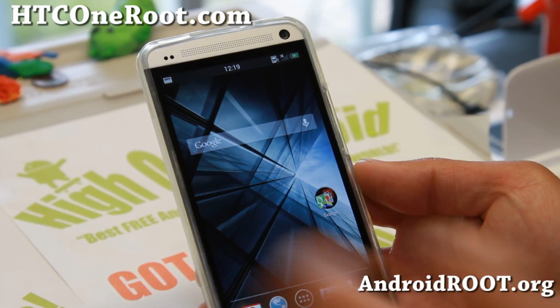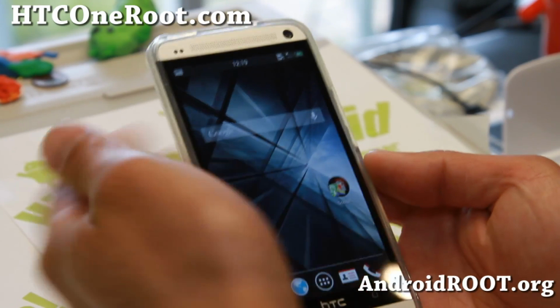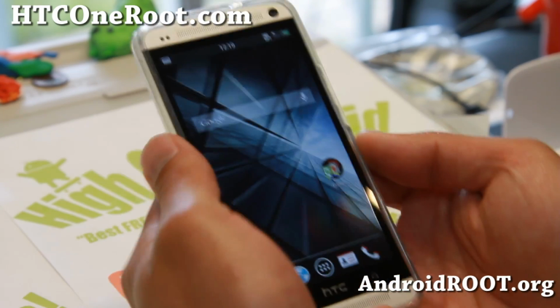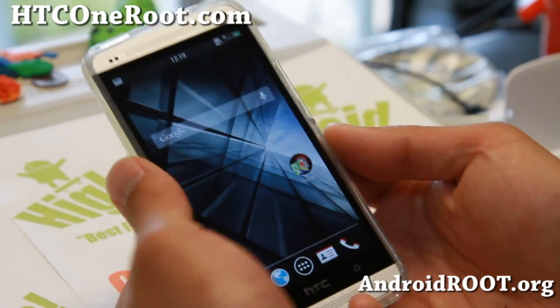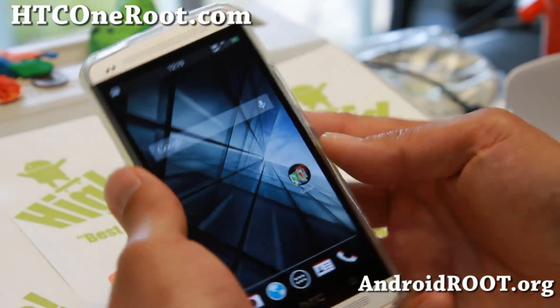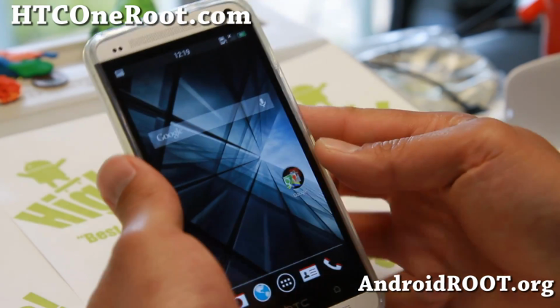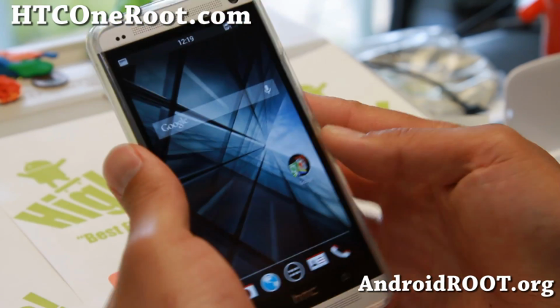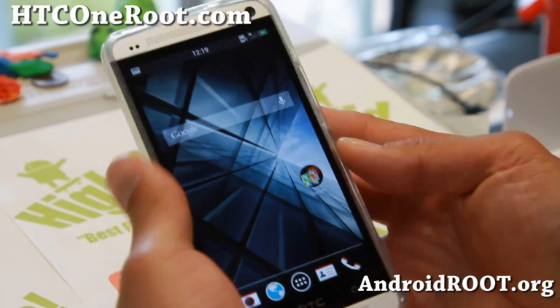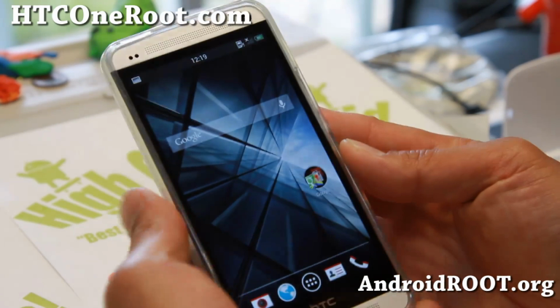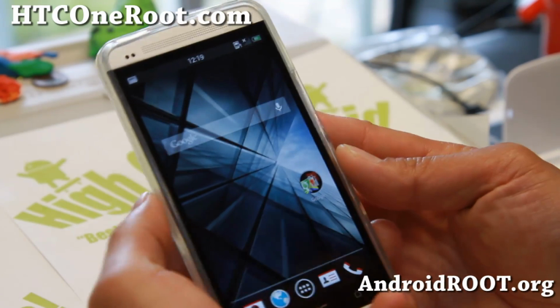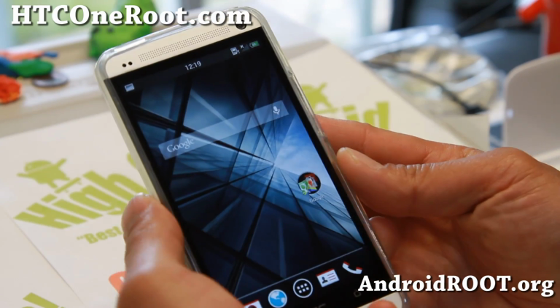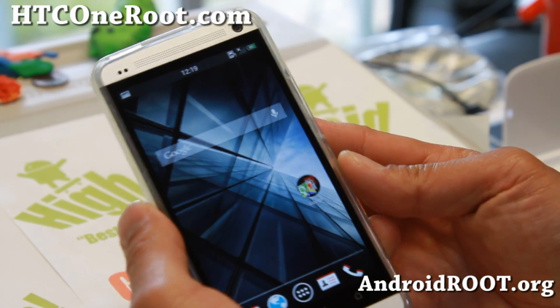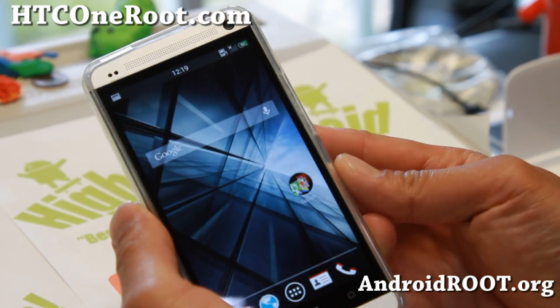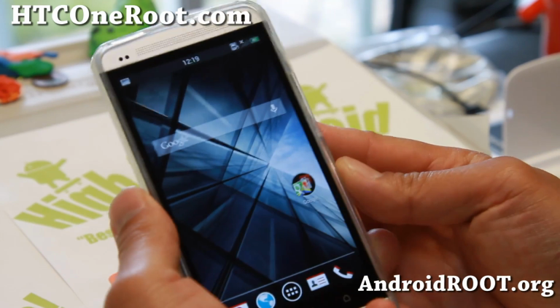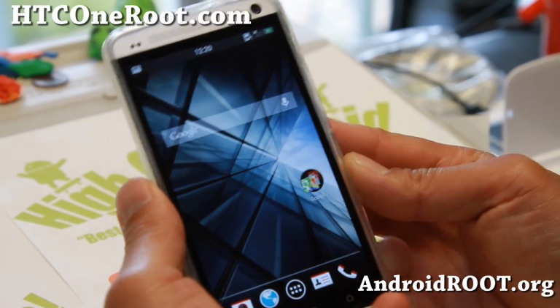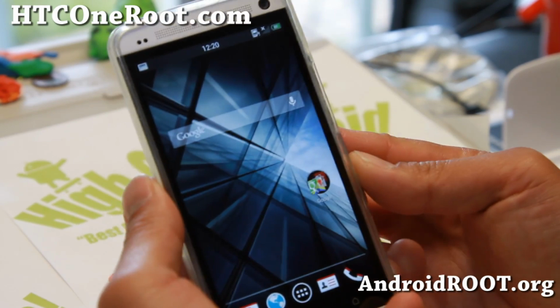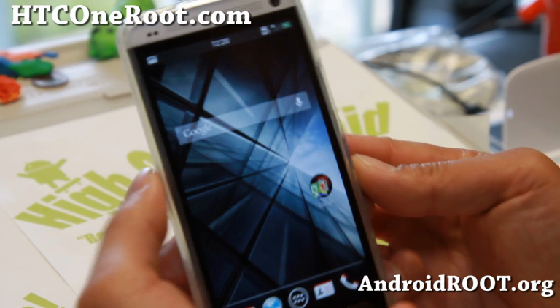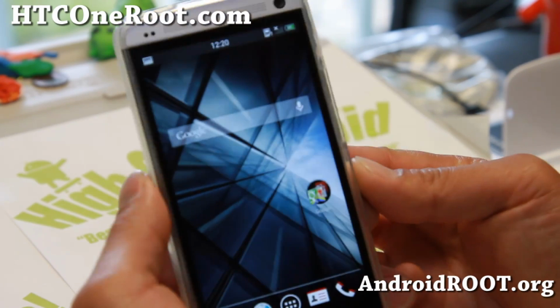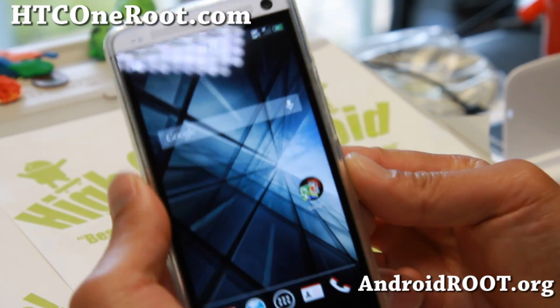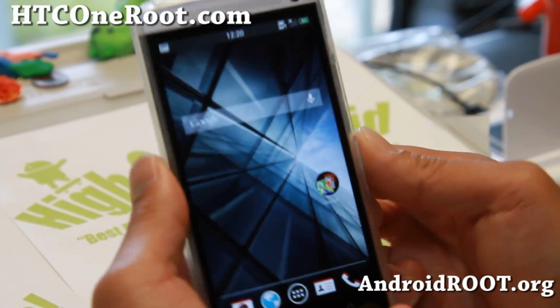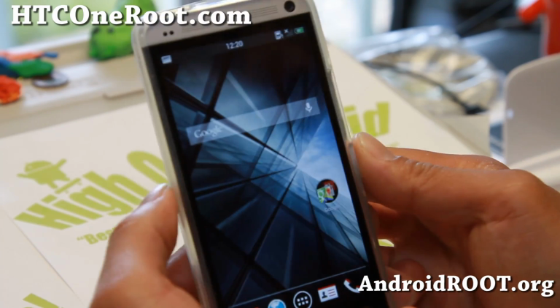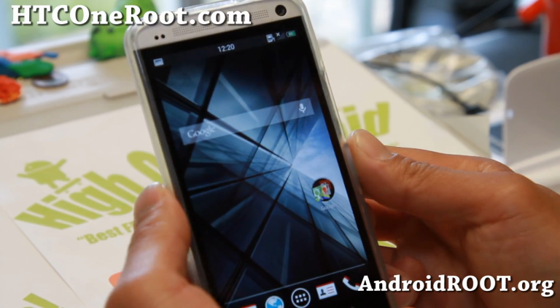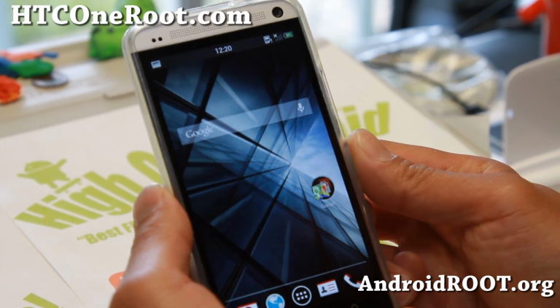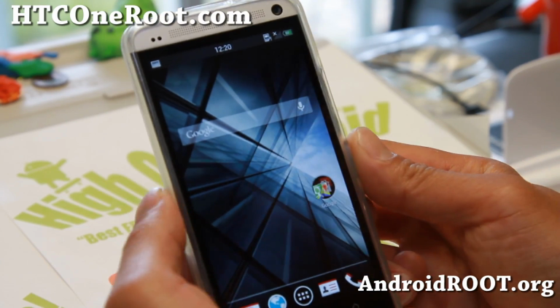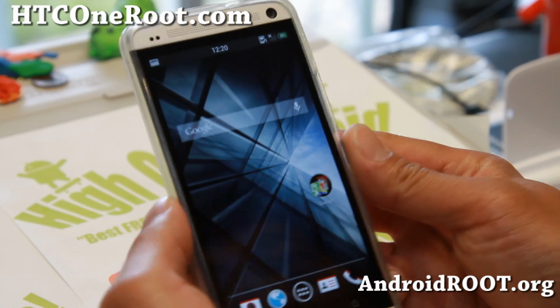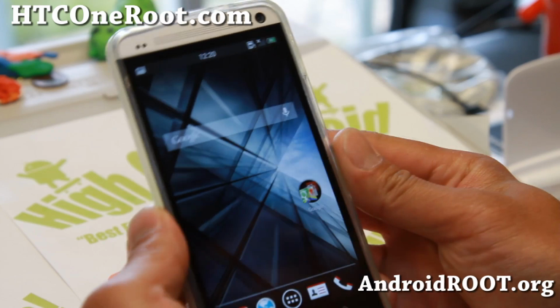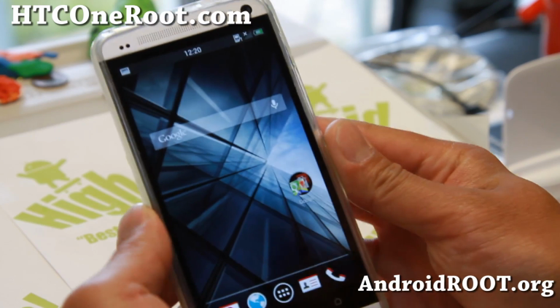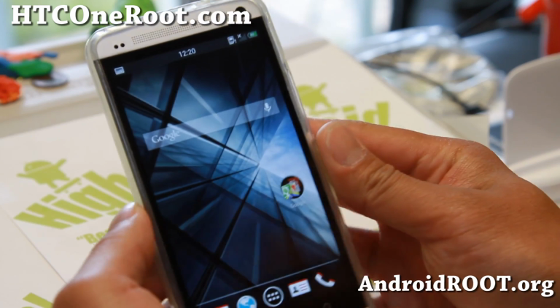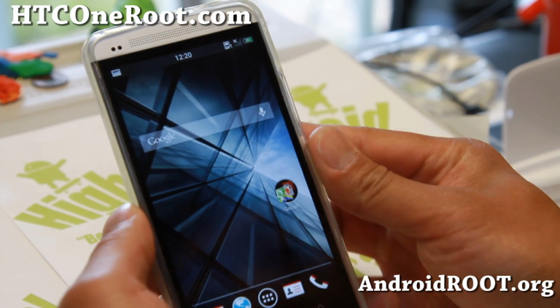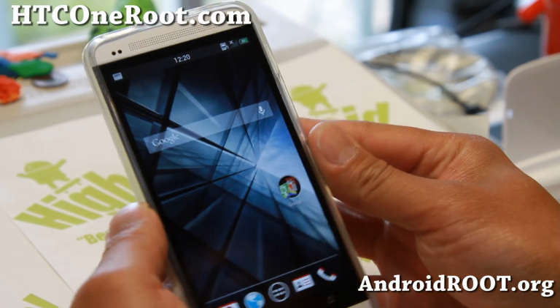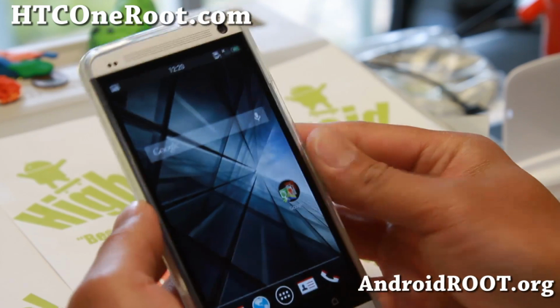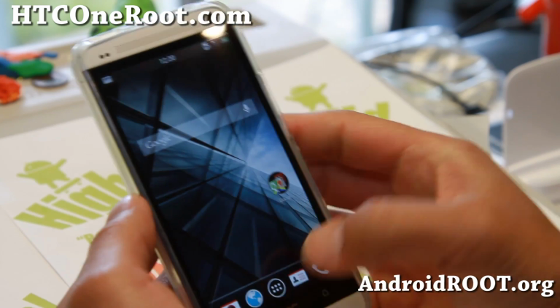Hi folks, this is Max from hcc1root.com. For this week's ROM of the week, check out Viper 1 ROM.